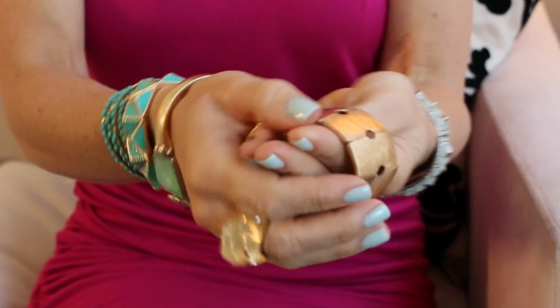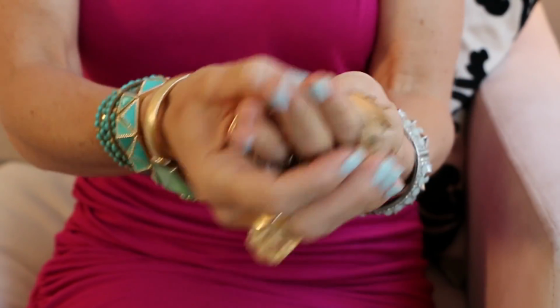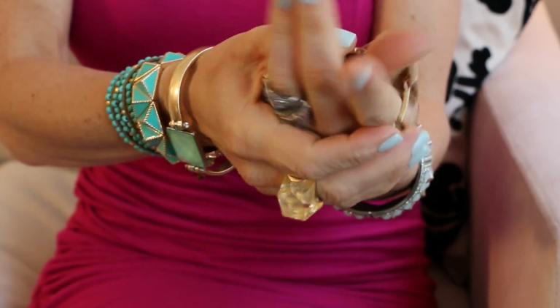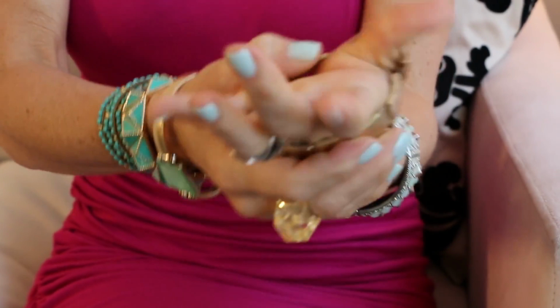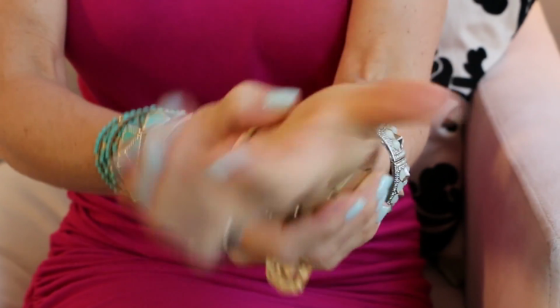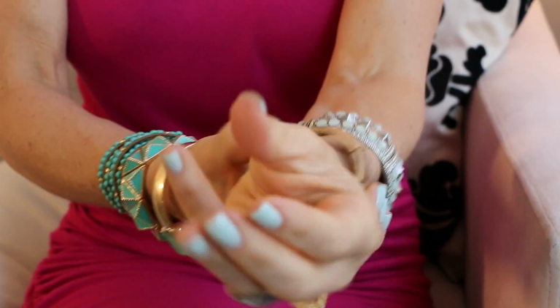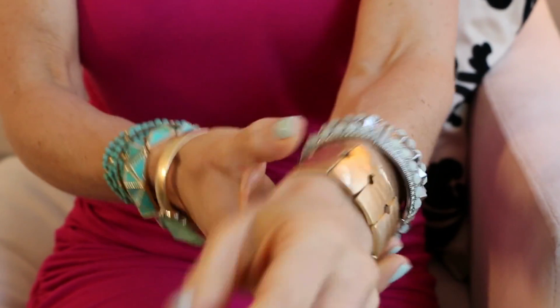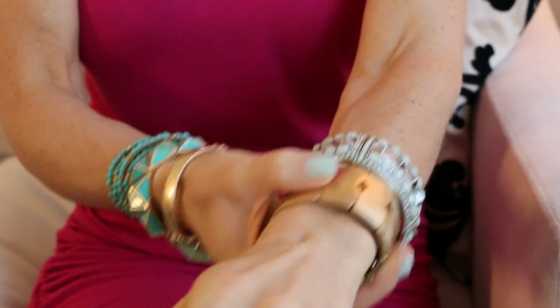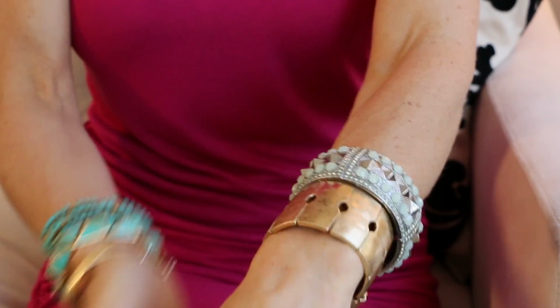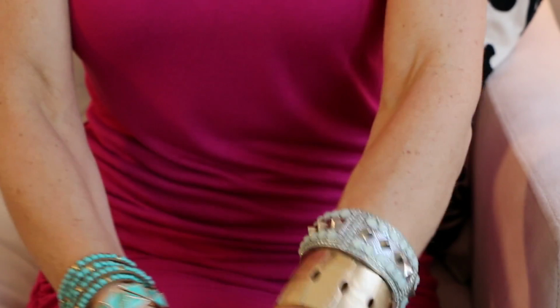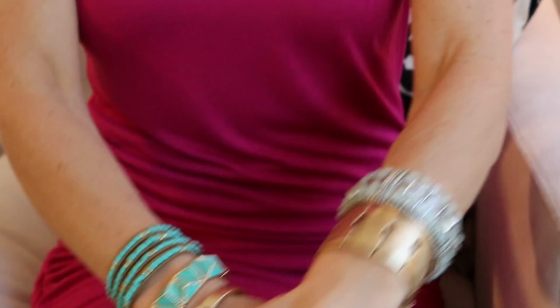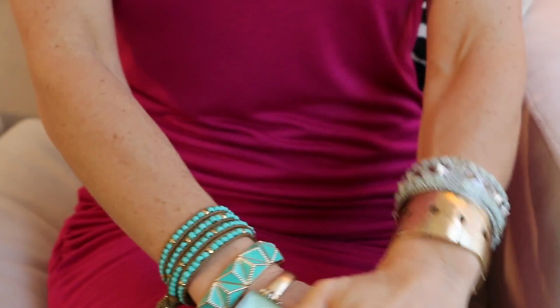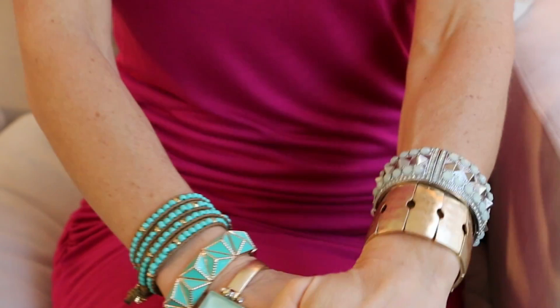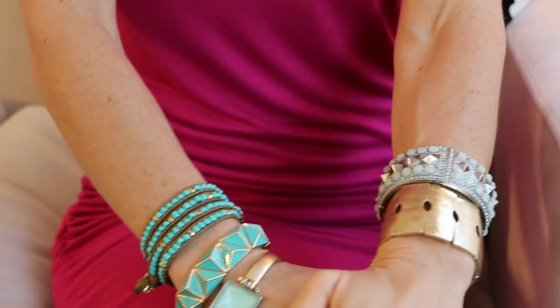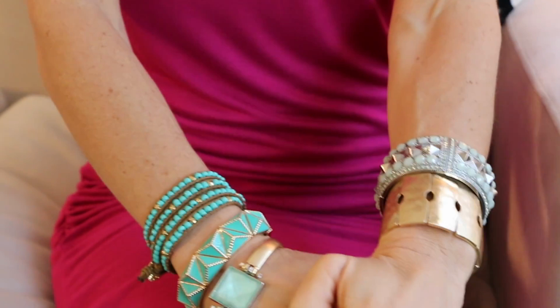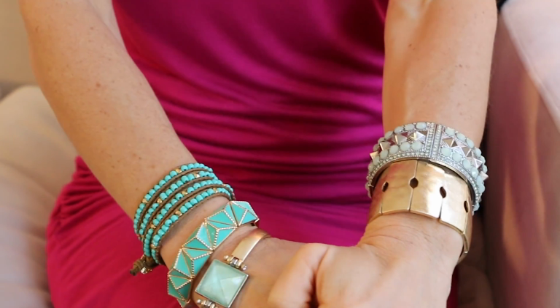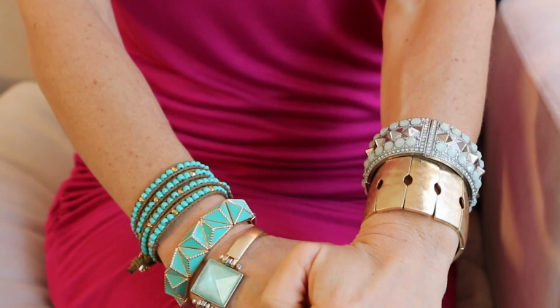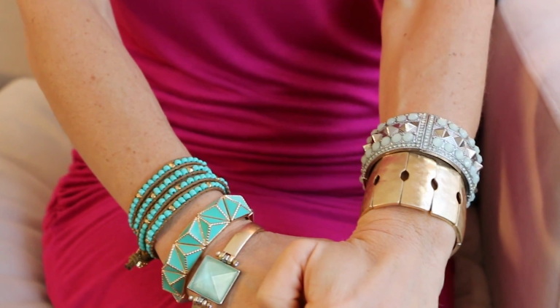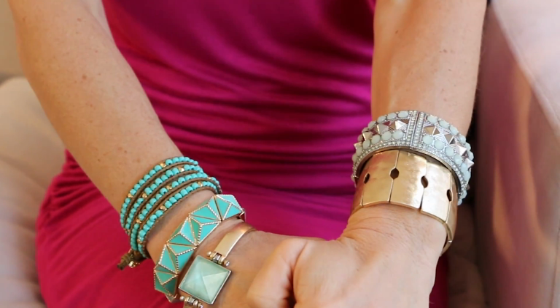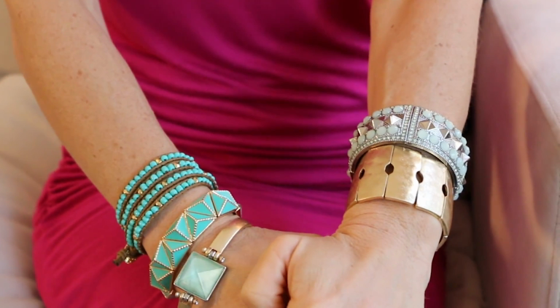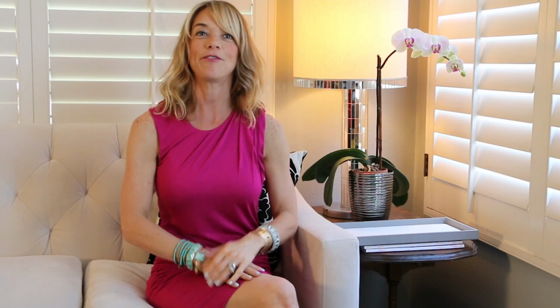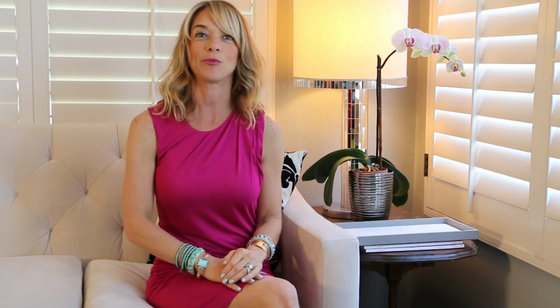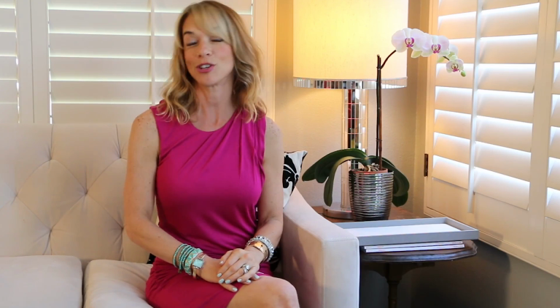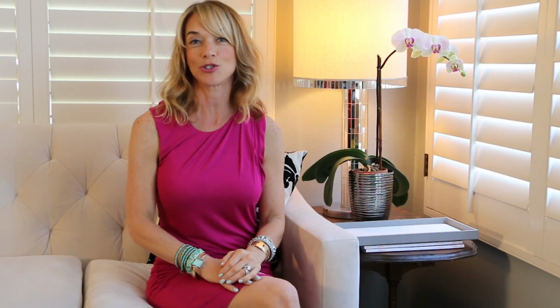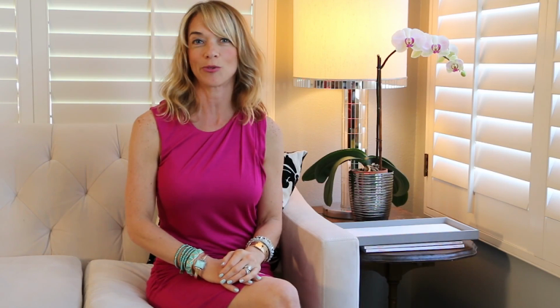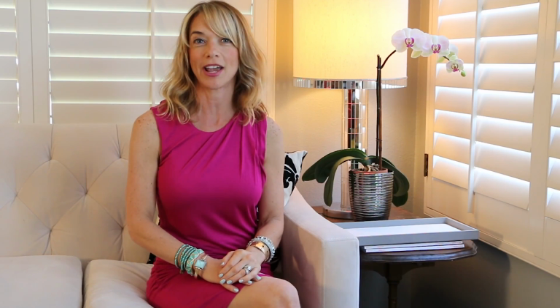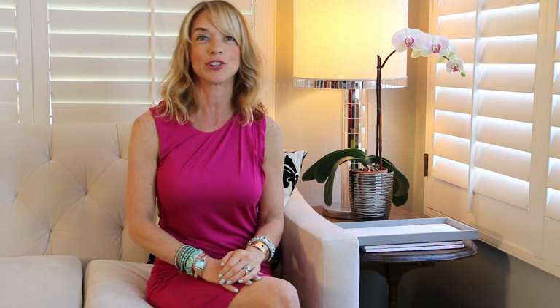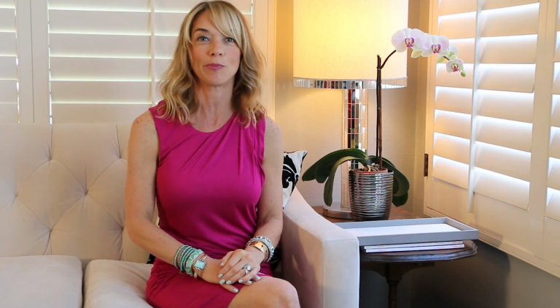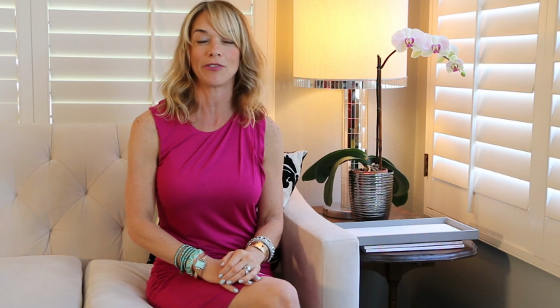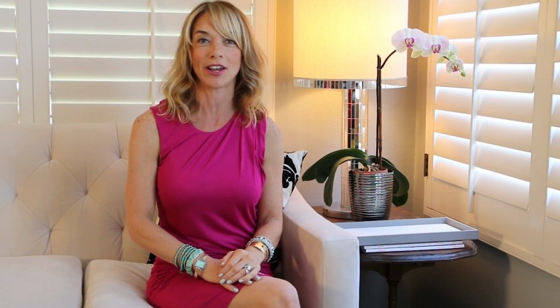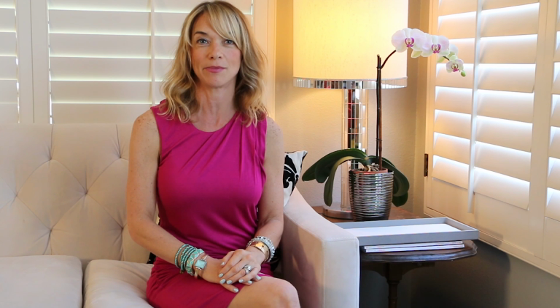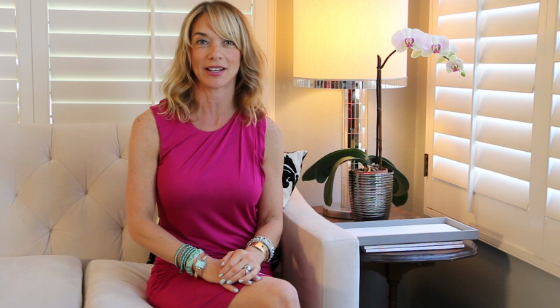And then this beautiful piece from the Look Book. Have fun with your jewelry and don't be afraid to mix.